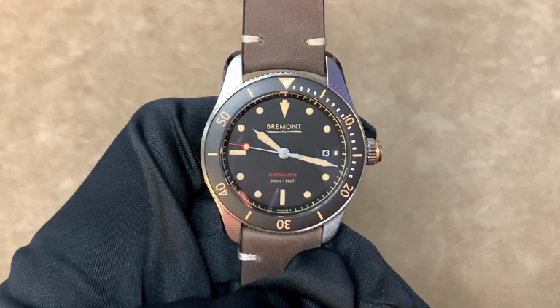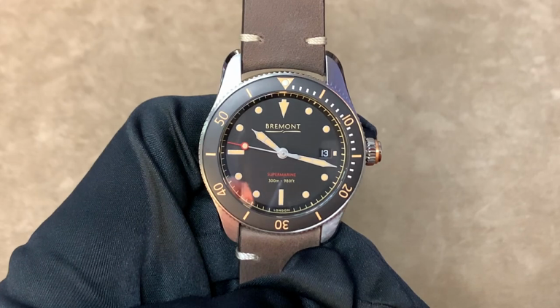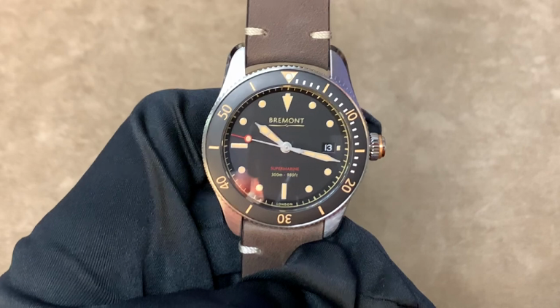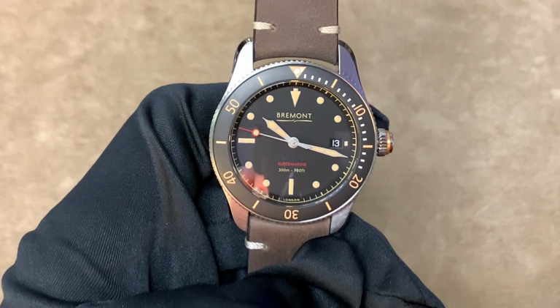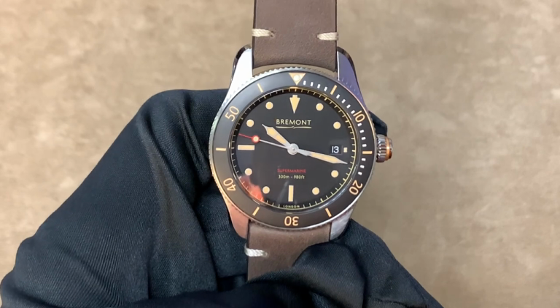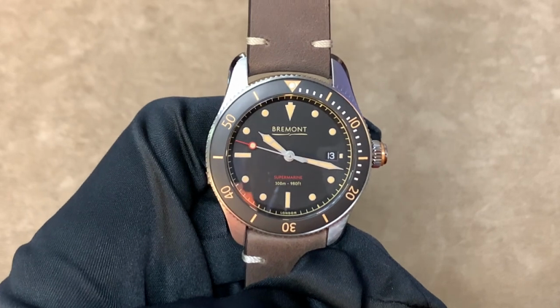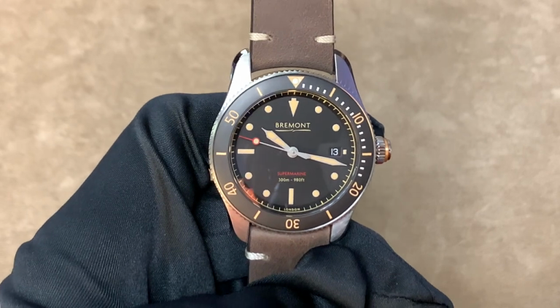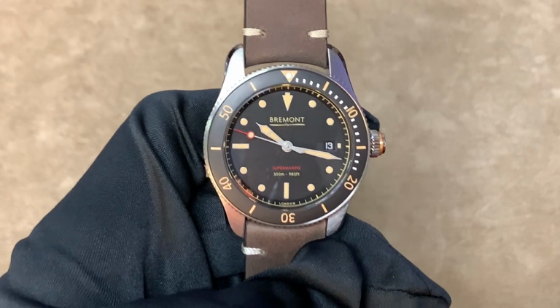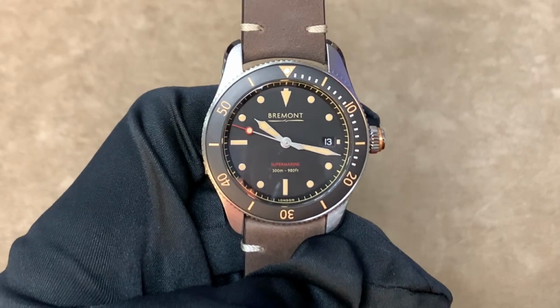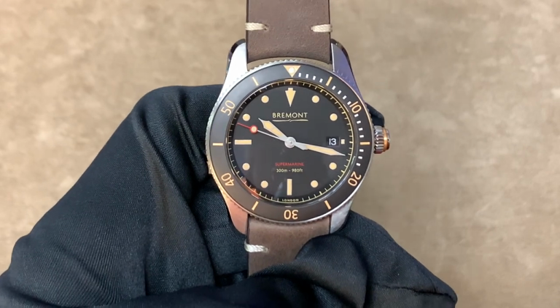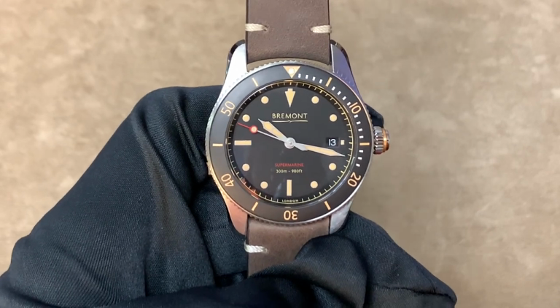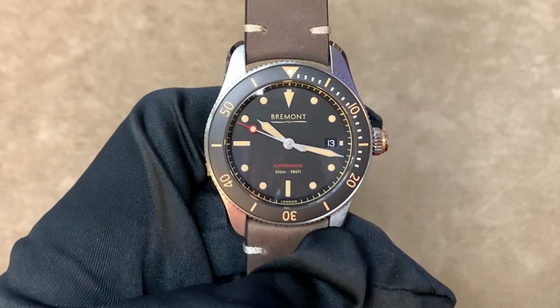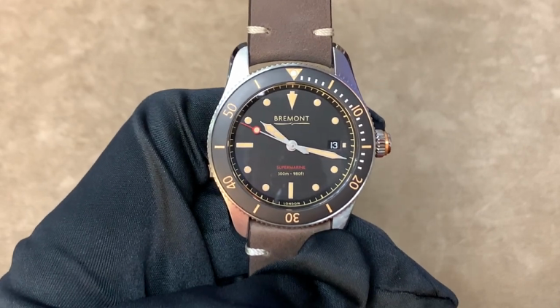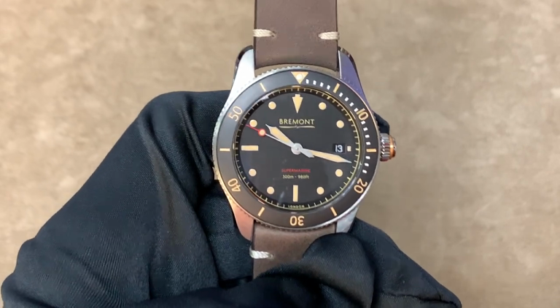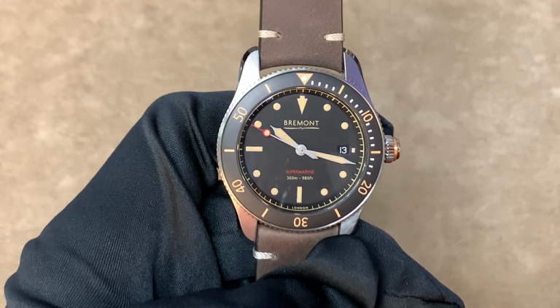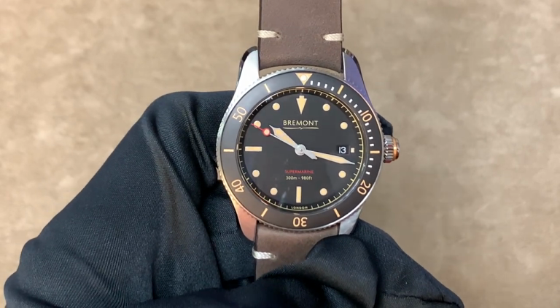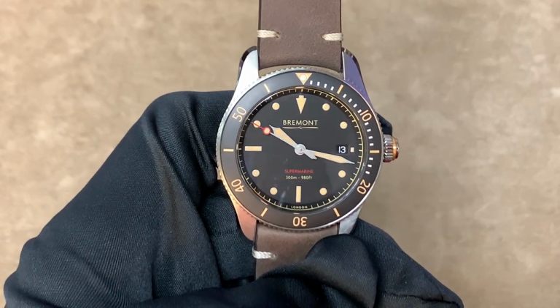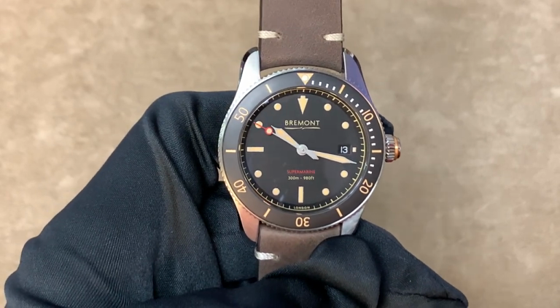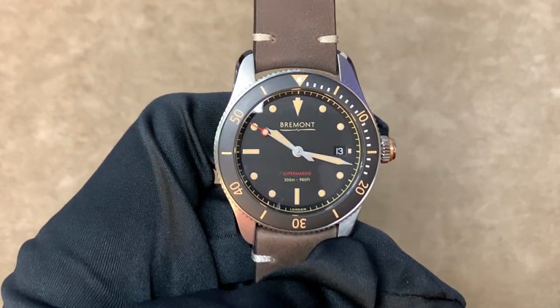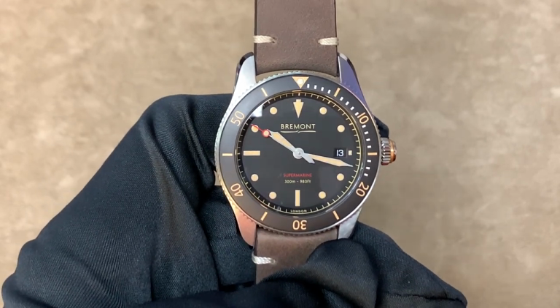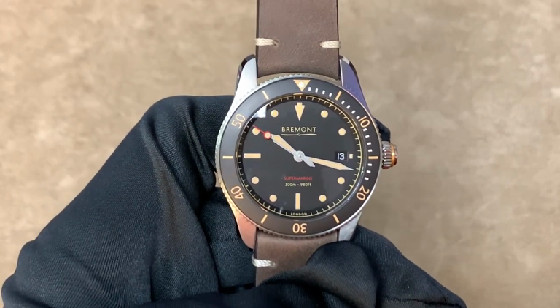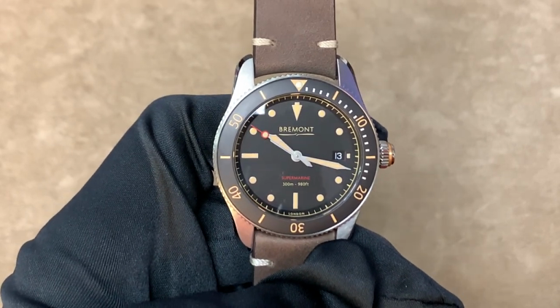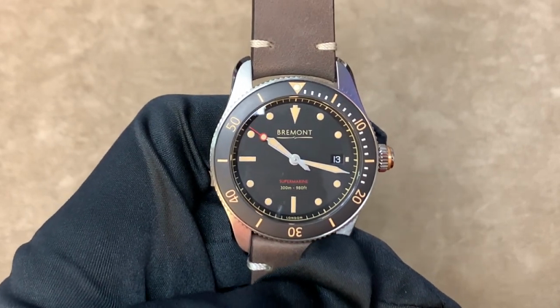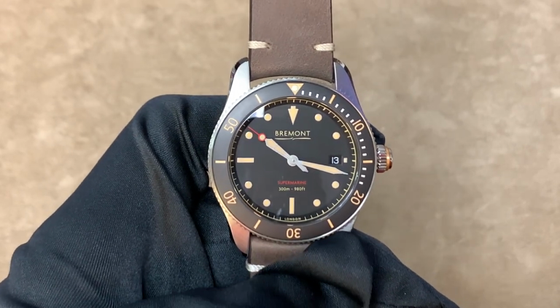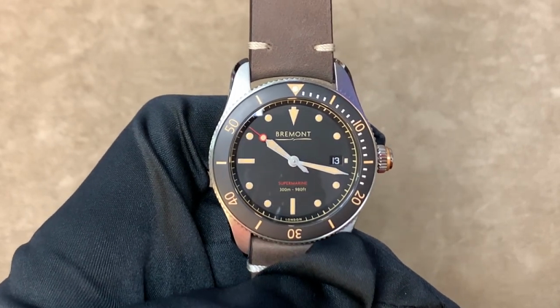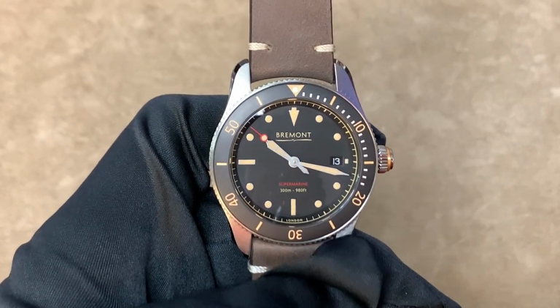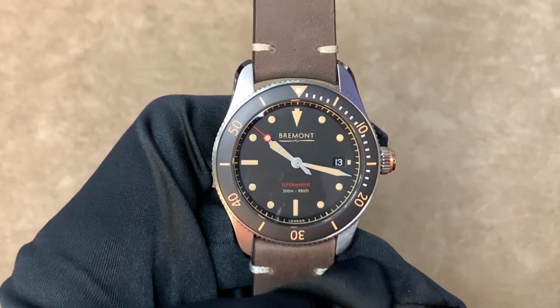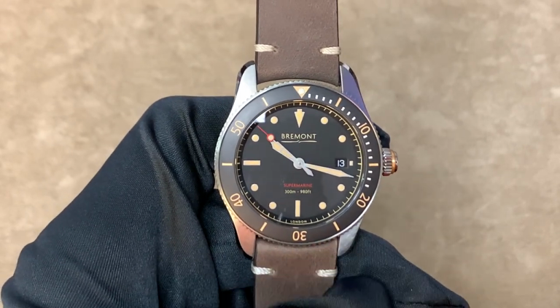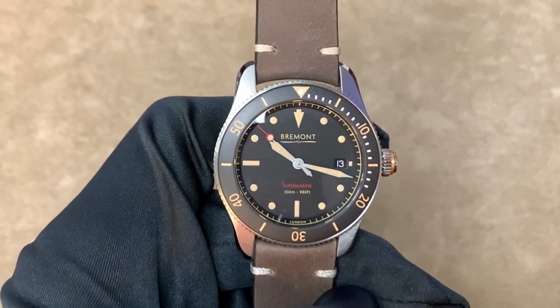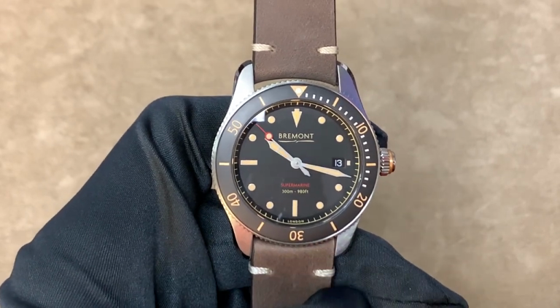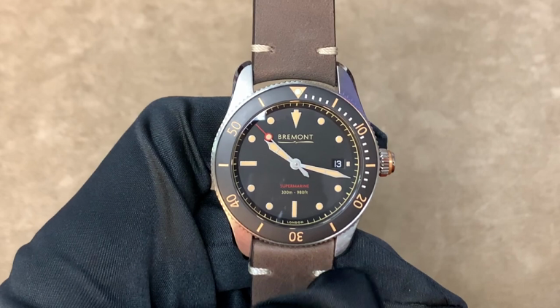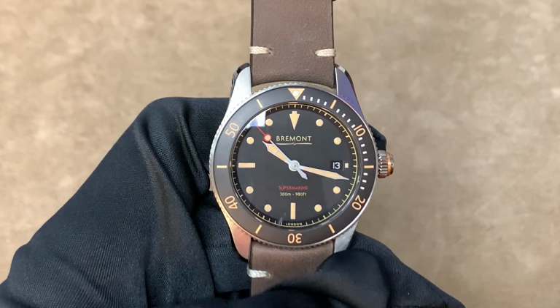Hi, this is Brandon from Watches on You. Today we're at Continental Diamond in St. Louis Park taking a look at the Bremont S301.